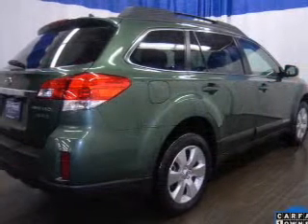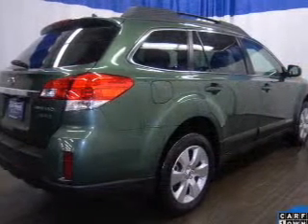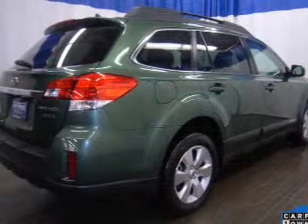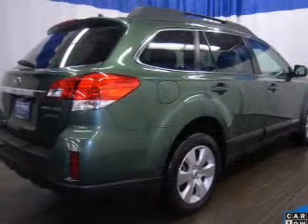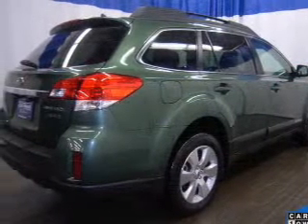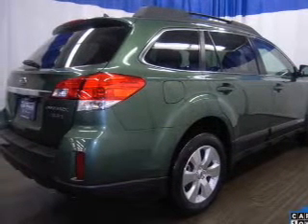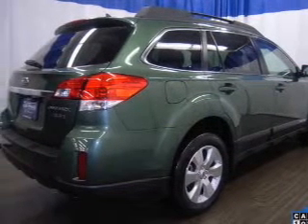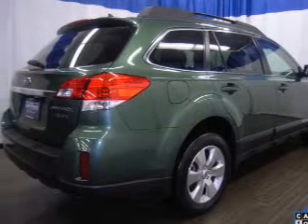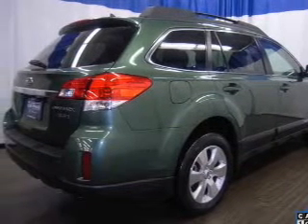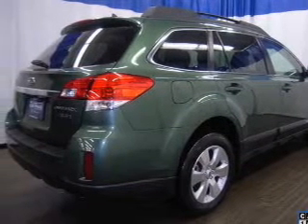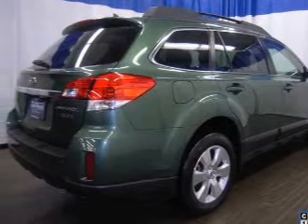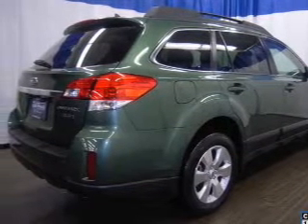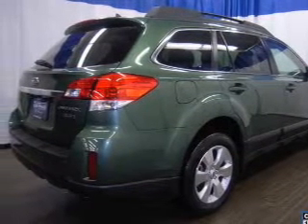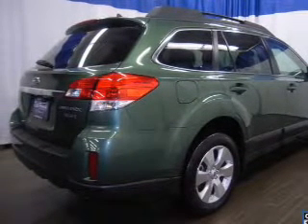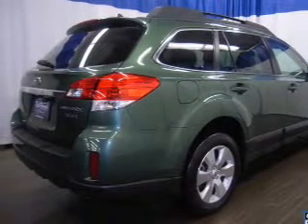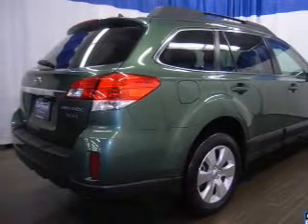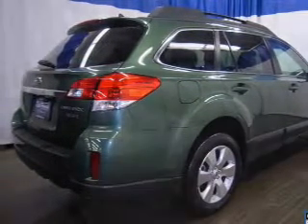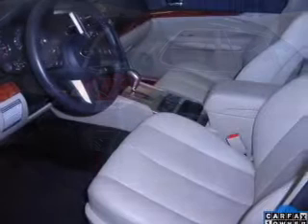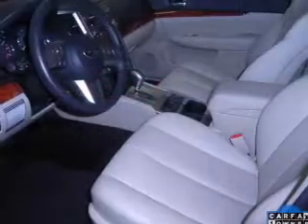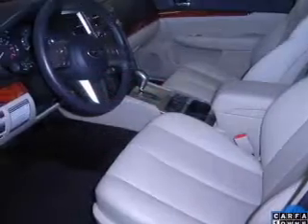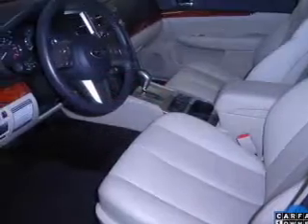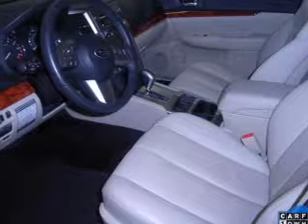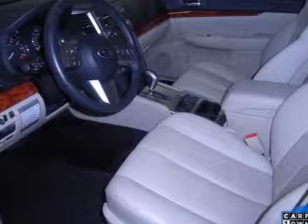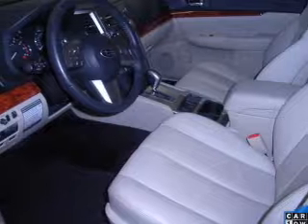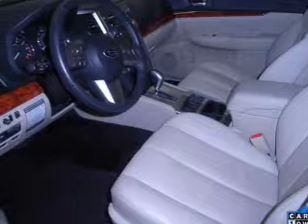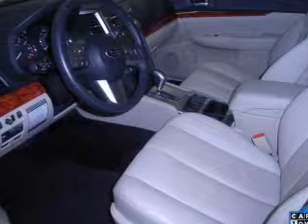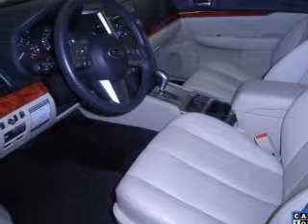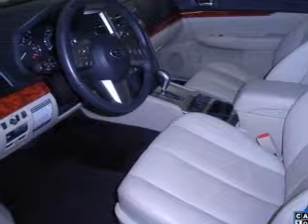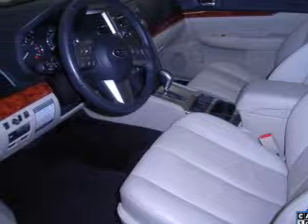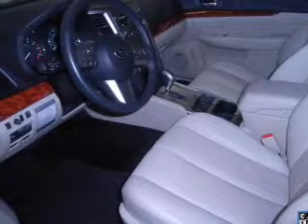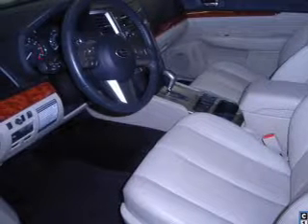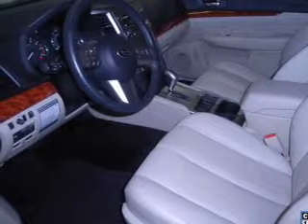Treat yourself to a premium sound system. You will appreciate the safety feature of anti-lock brakes. Indulge in the comfort of heated seats.